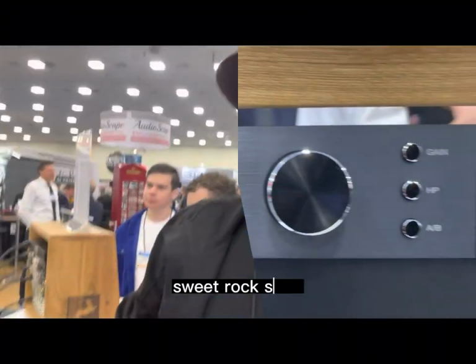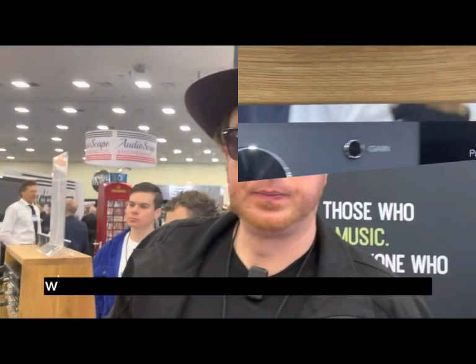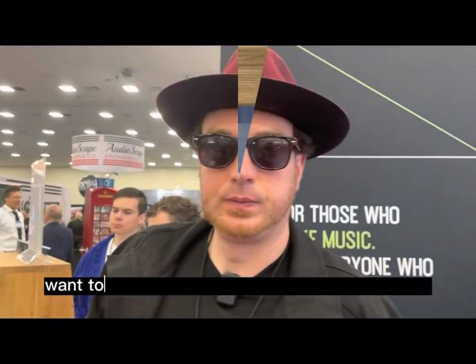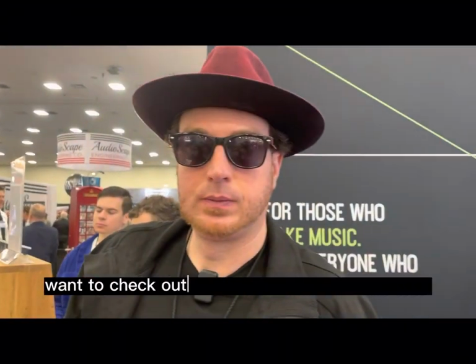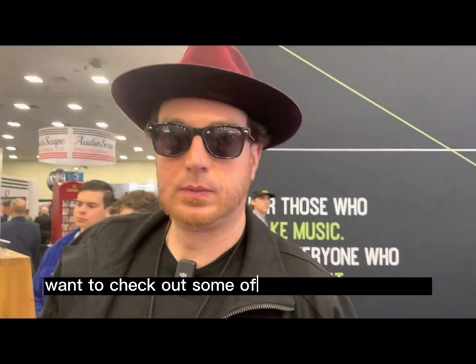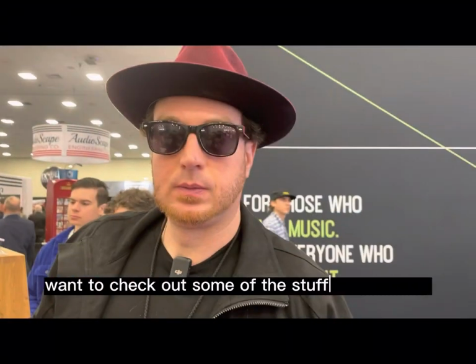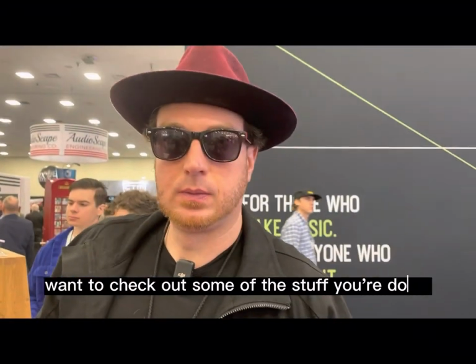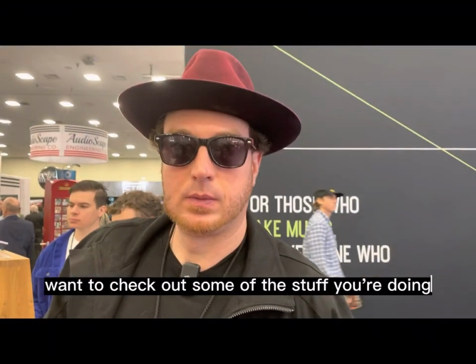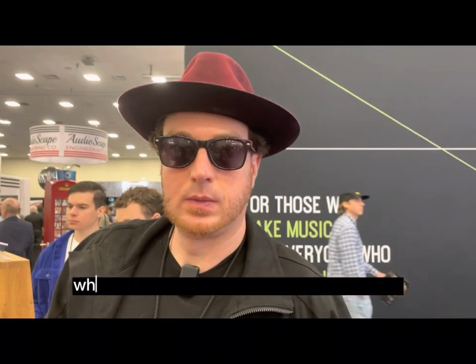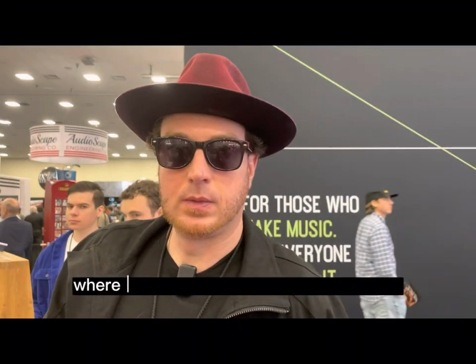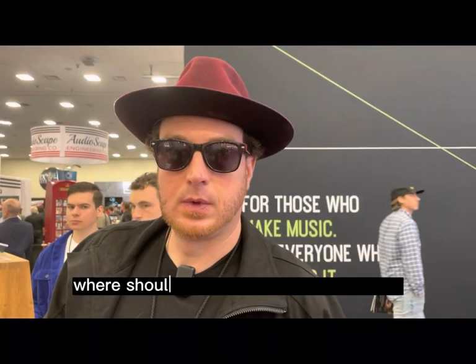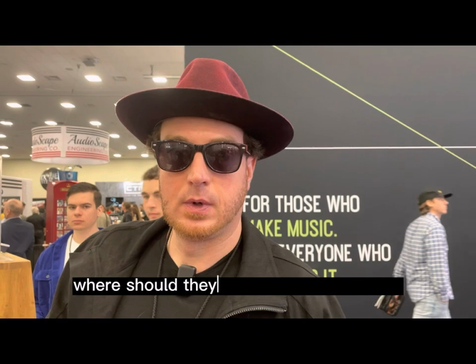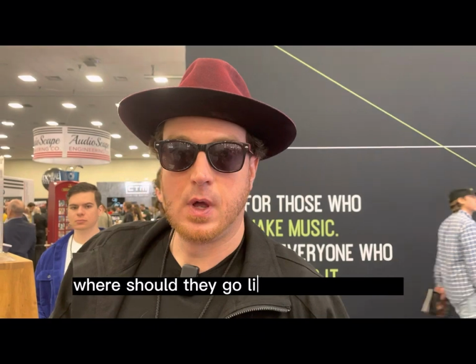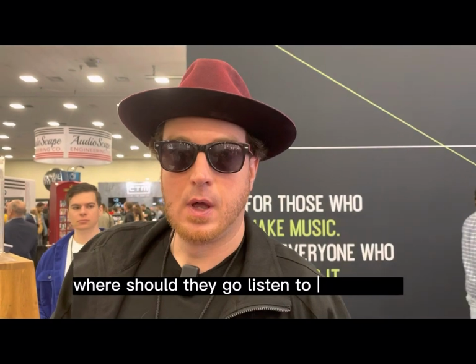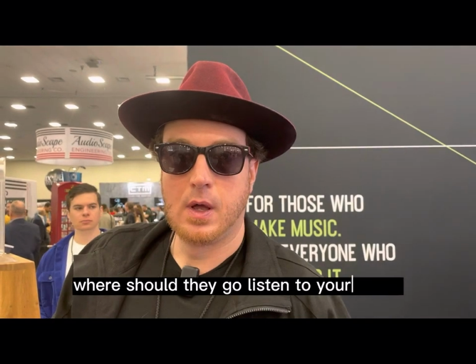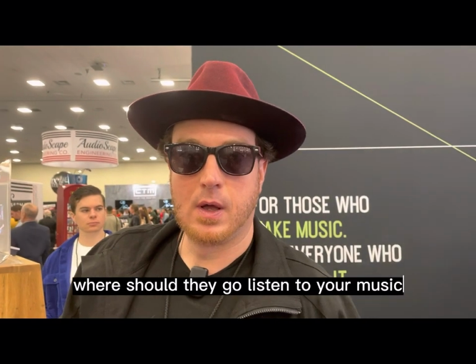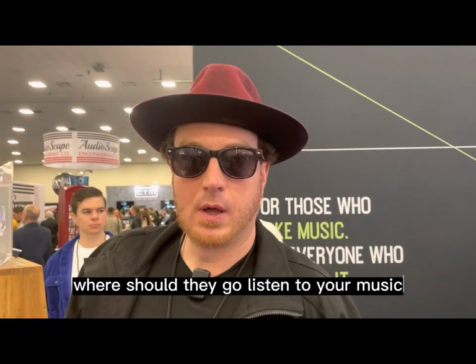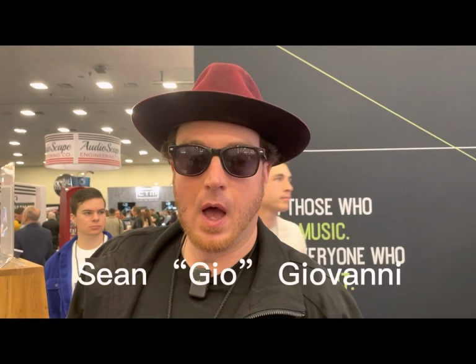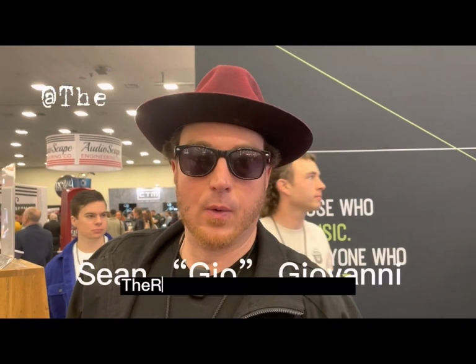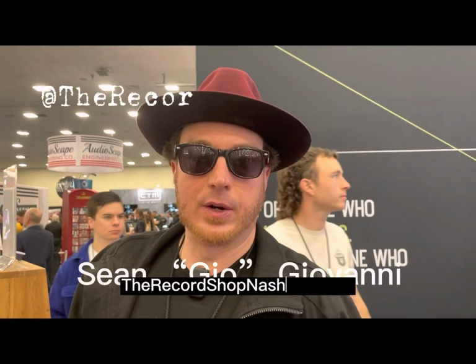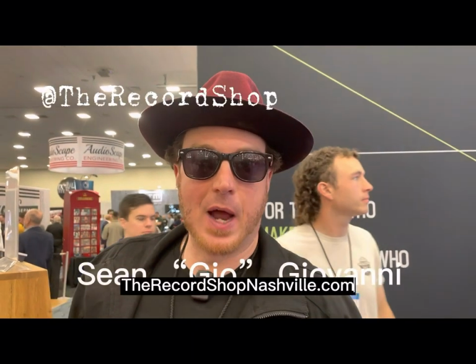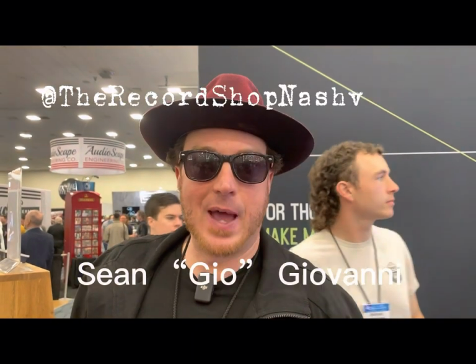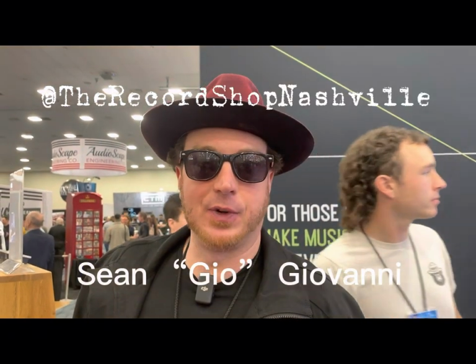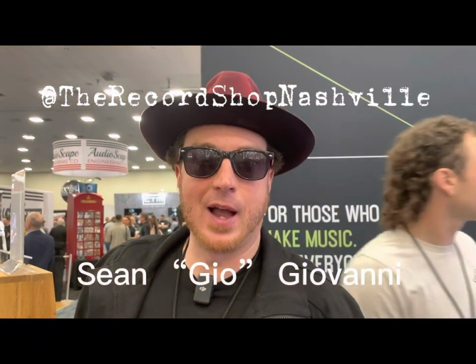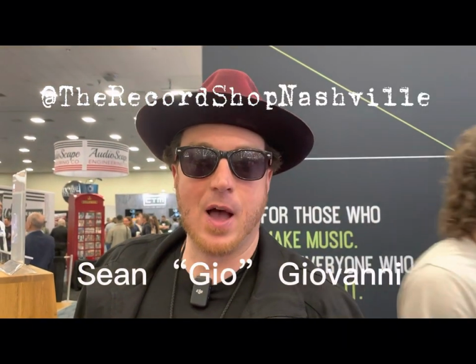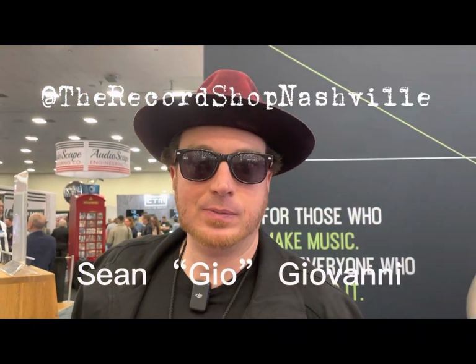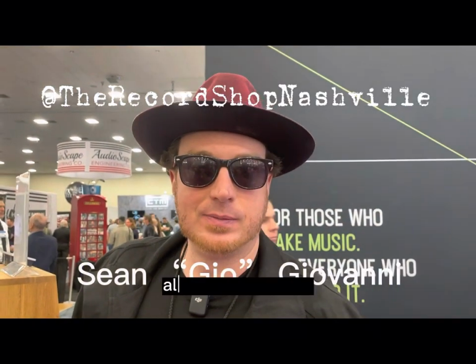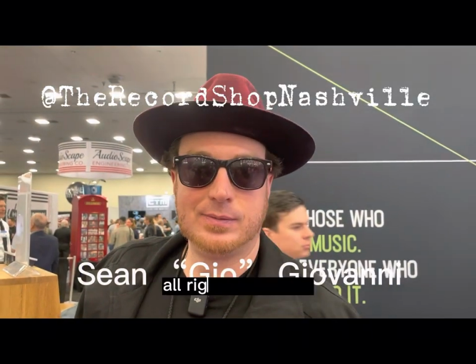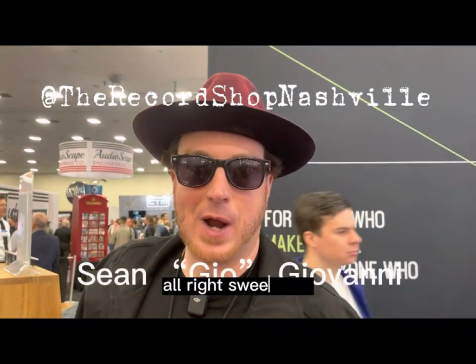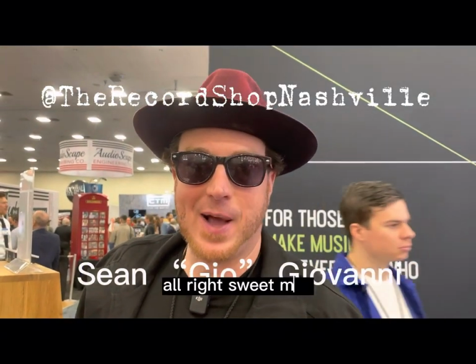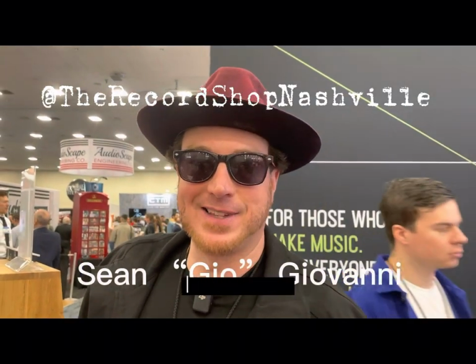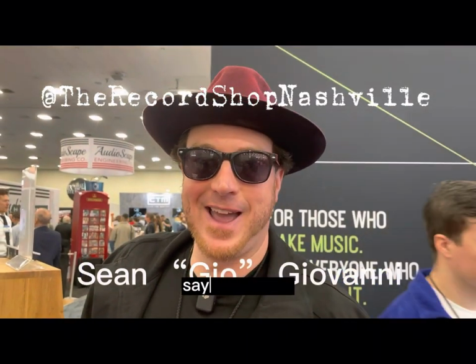If Rockstars want to check out some of the stuff you're doing, where should they go to listen to your music? TheRecordShopNashville.com. Sweet man, drop by and say hey.